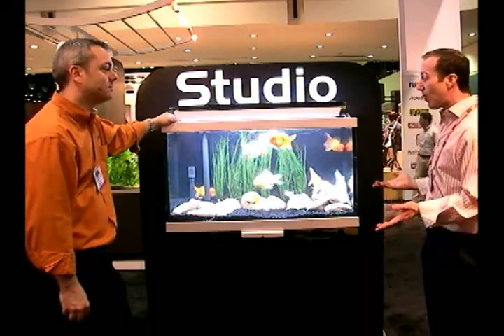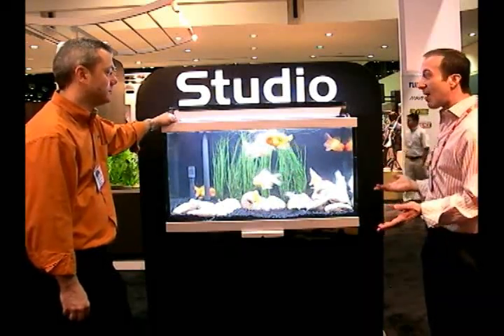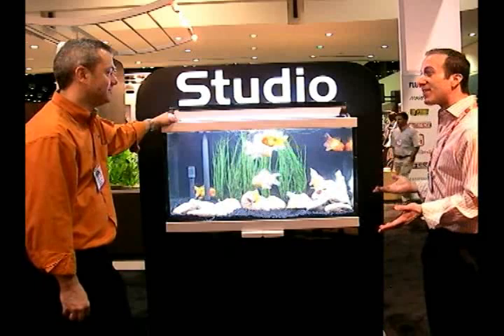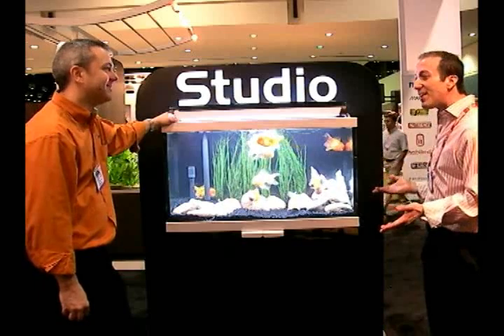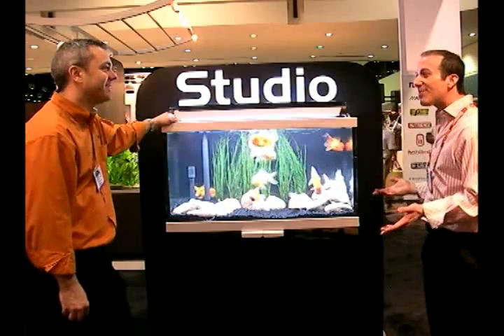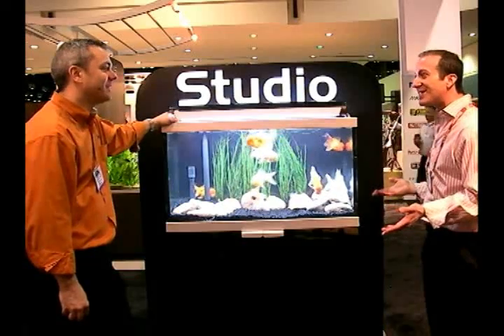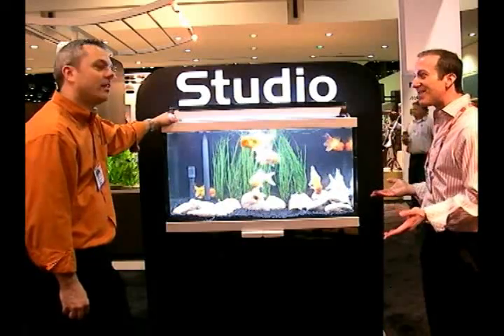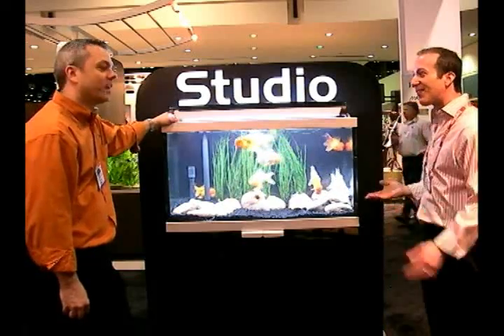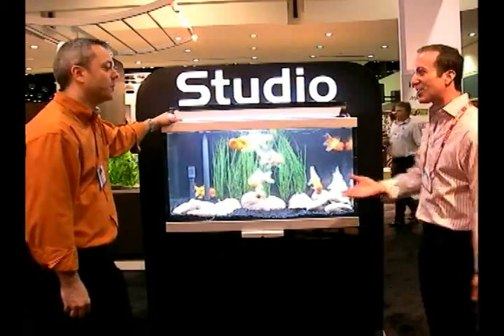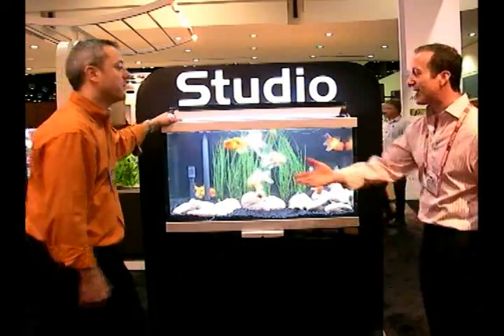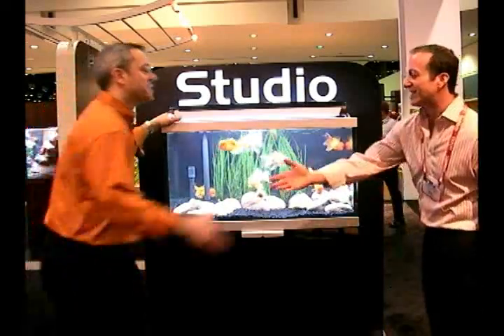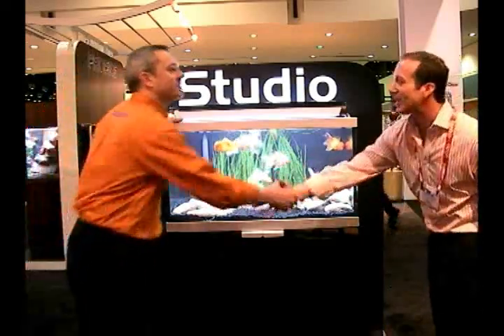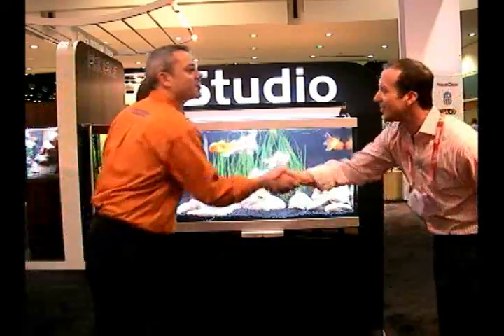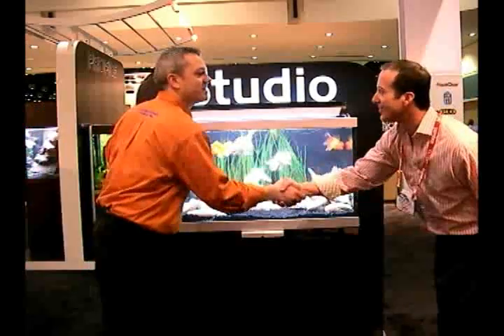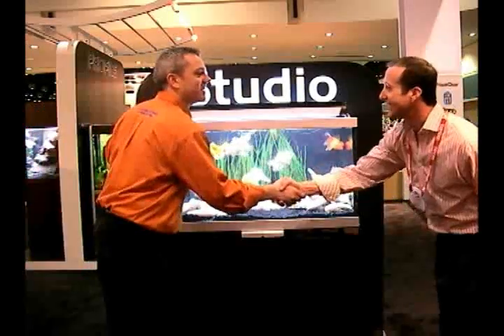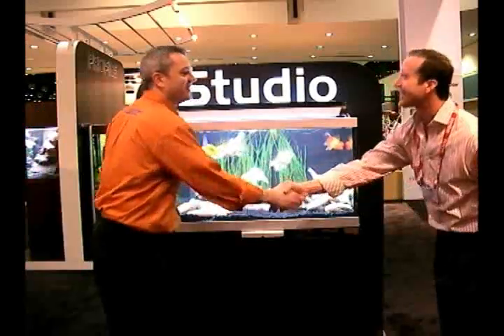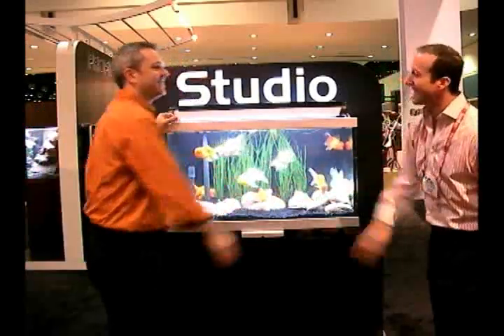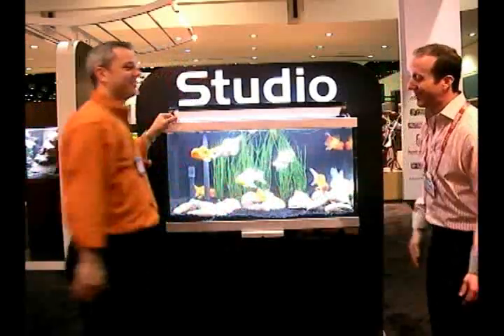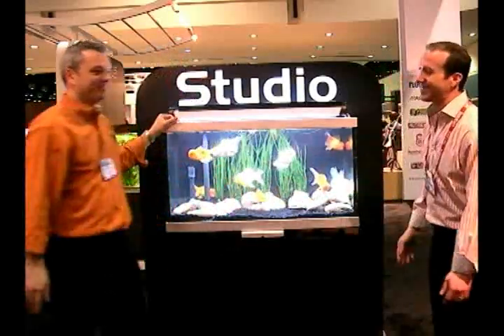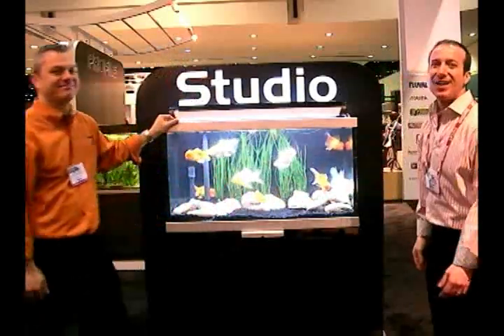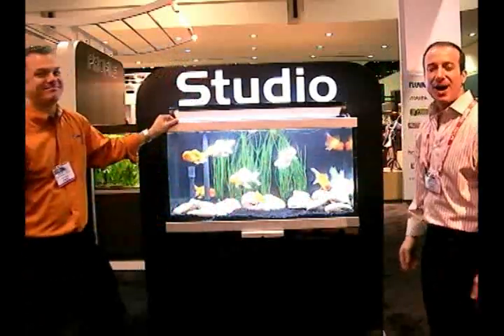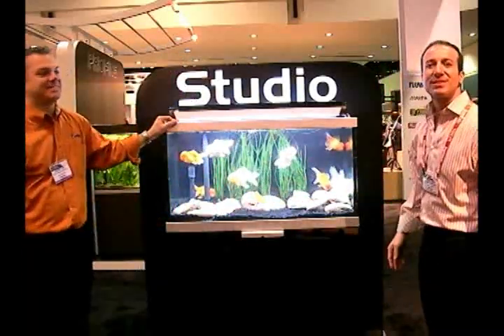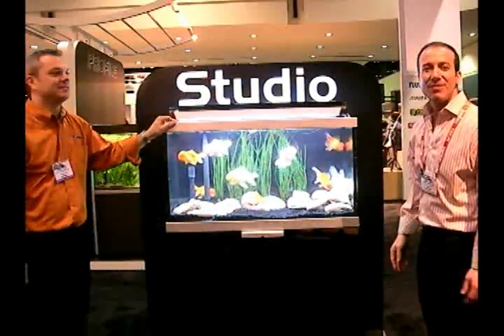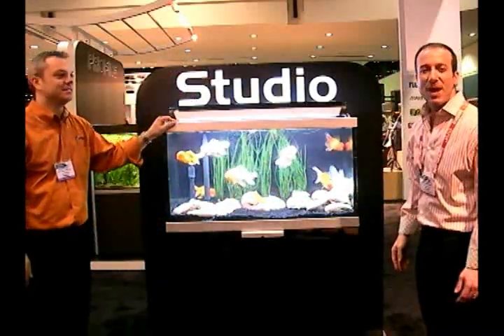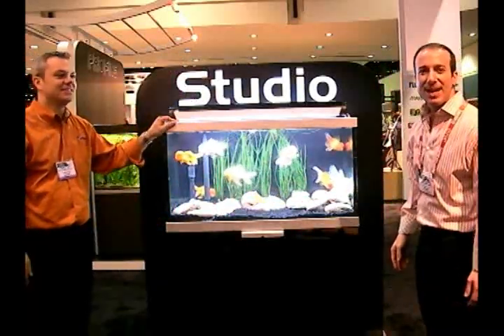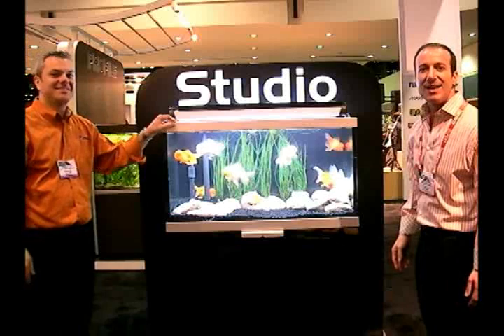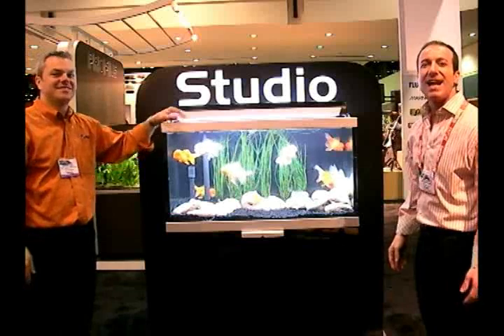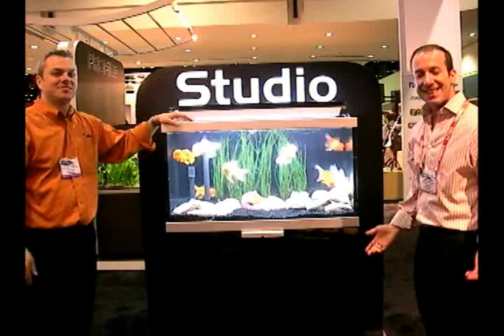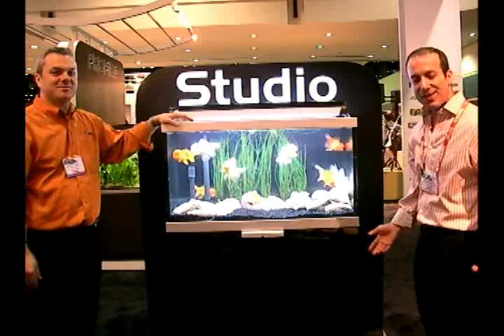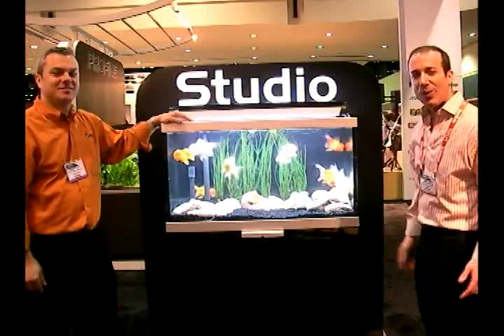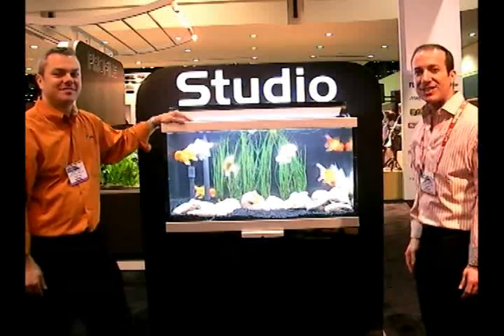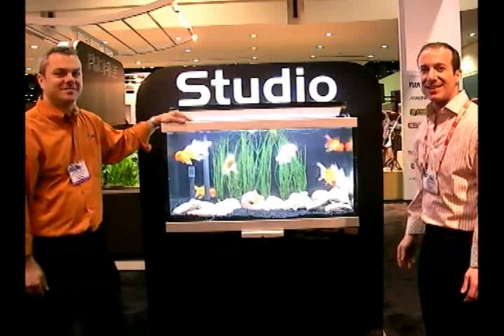Thank you very much, Damian. It's great to see you. I'm Steven the Pet Man, and I thank you for watching.